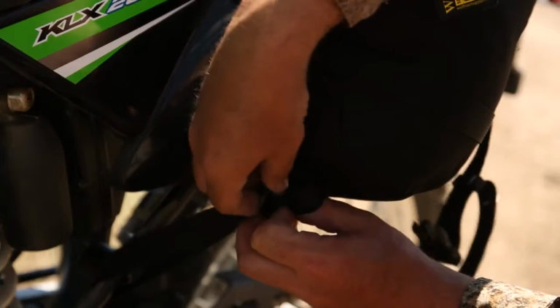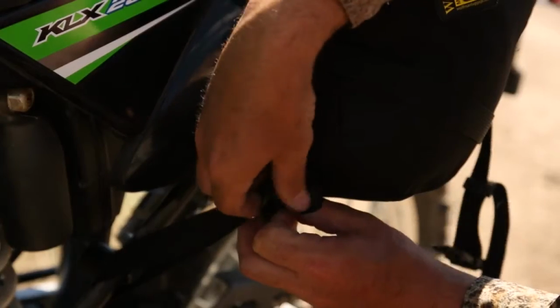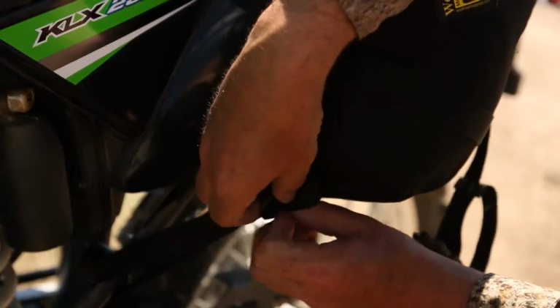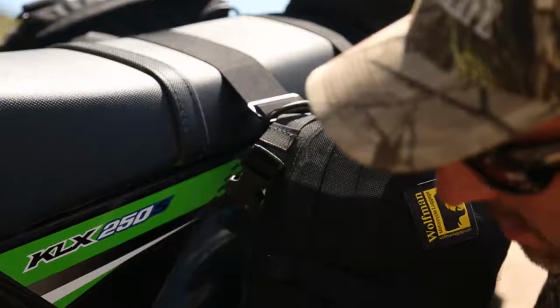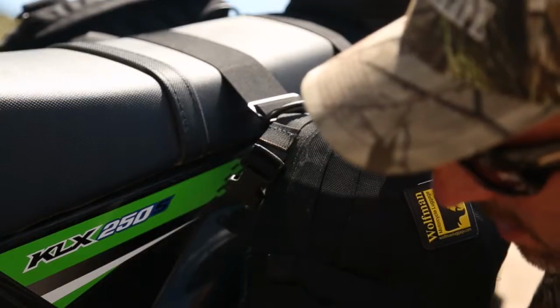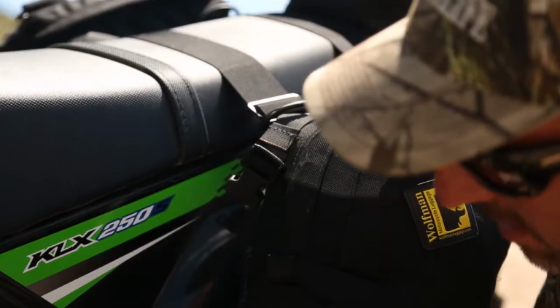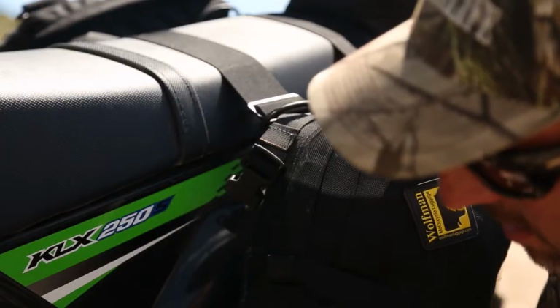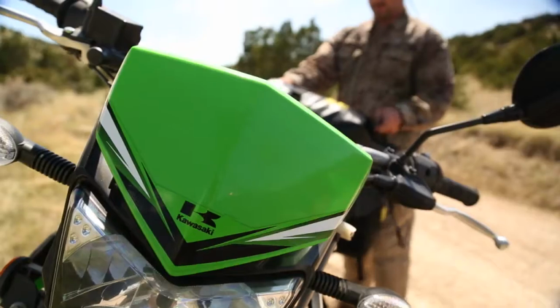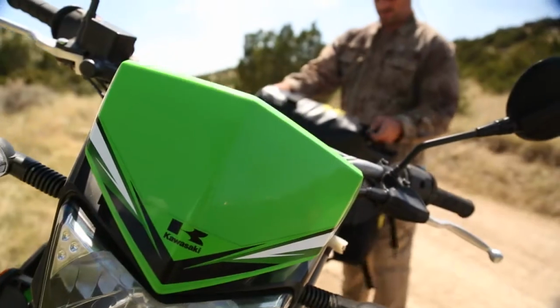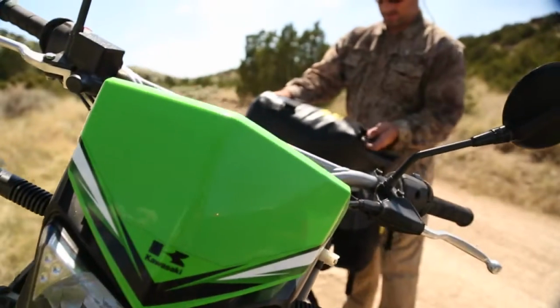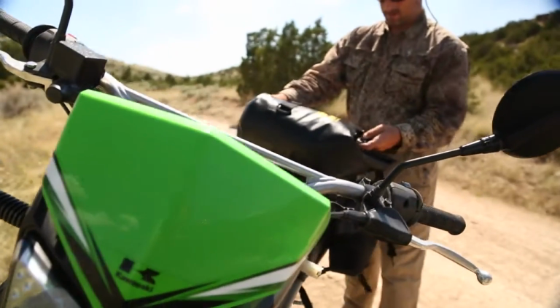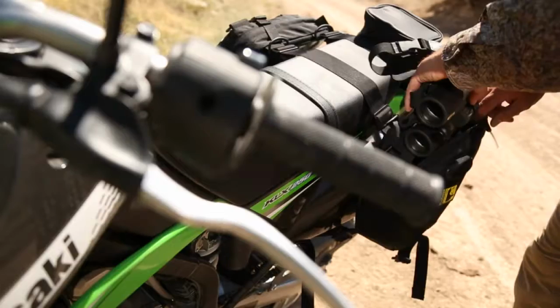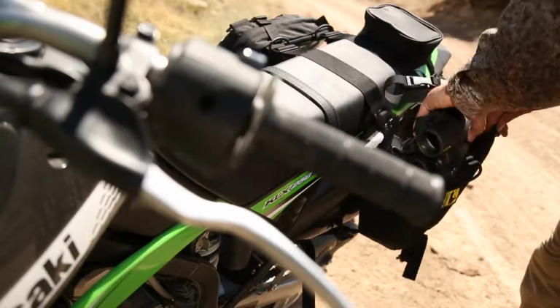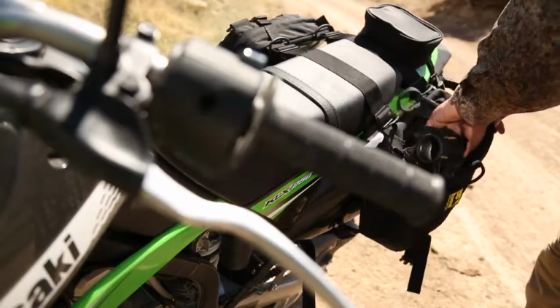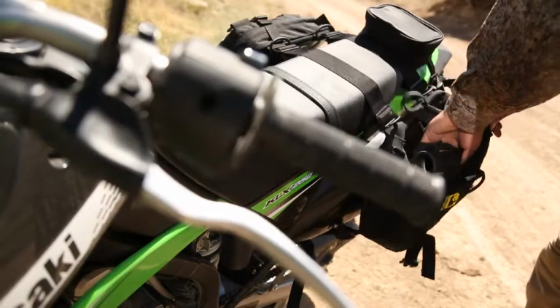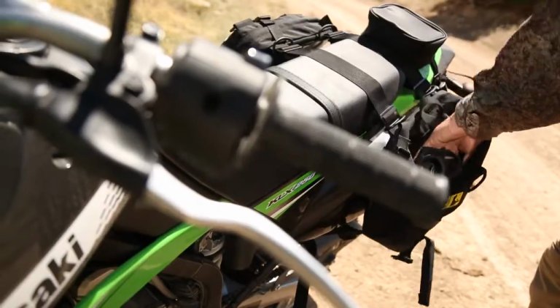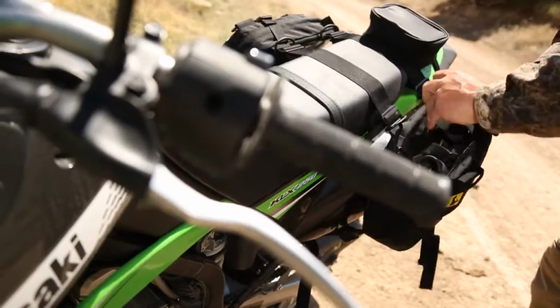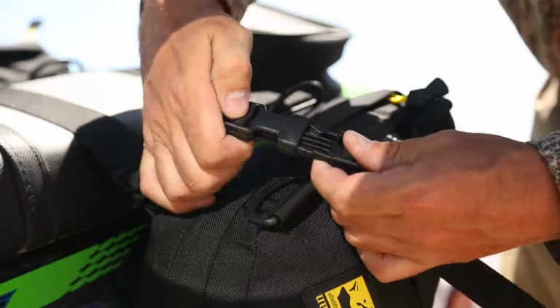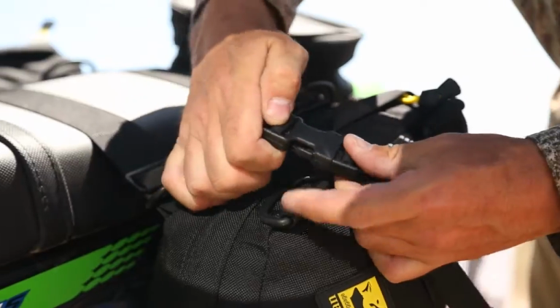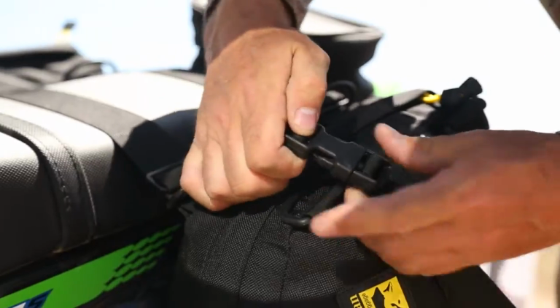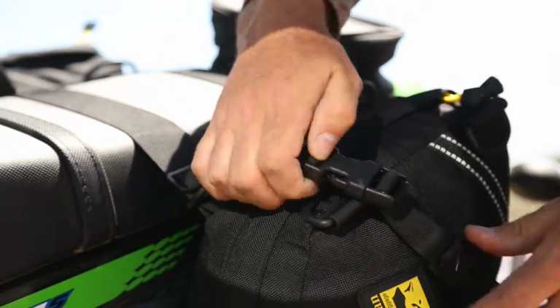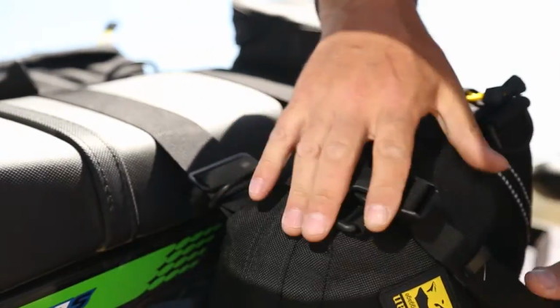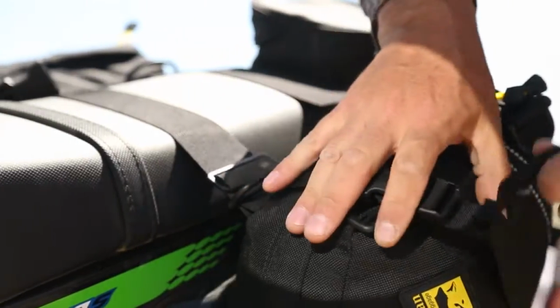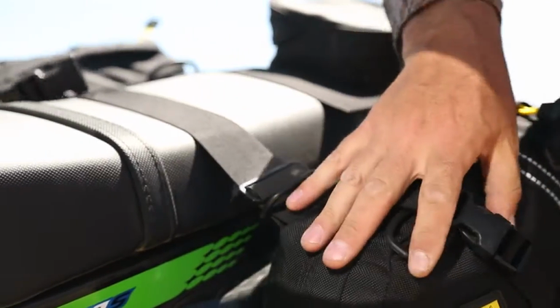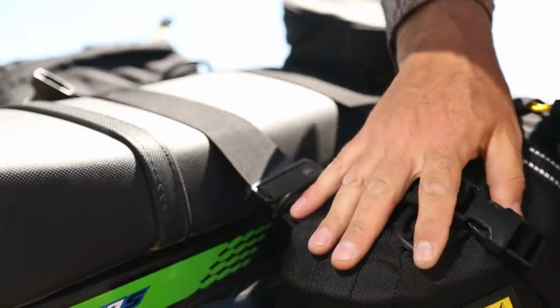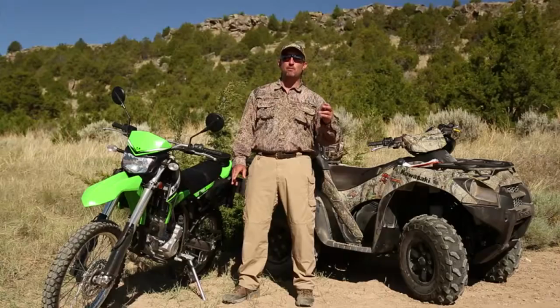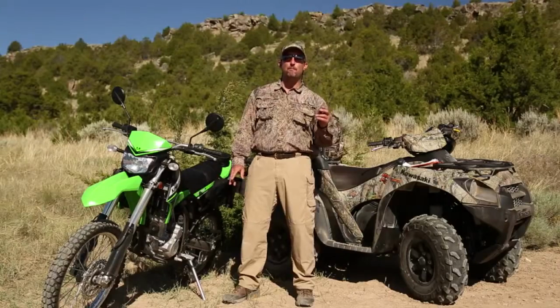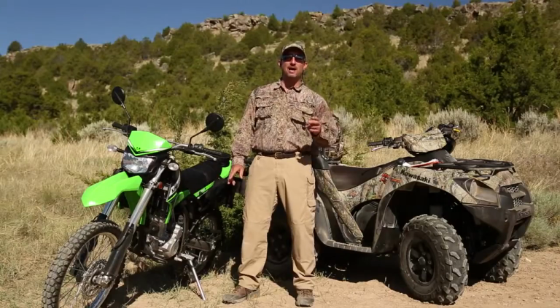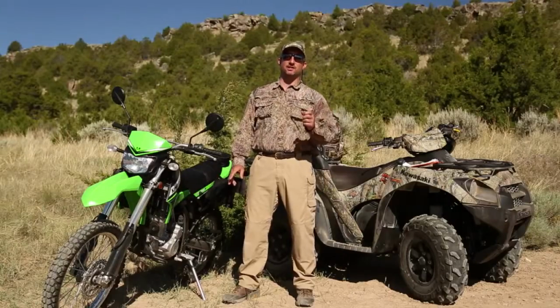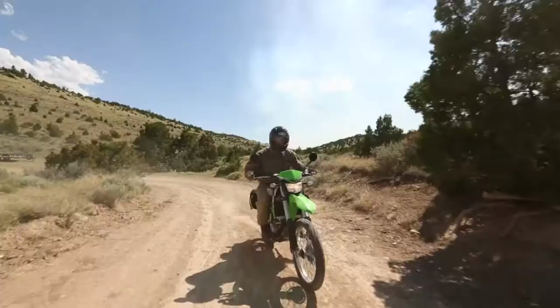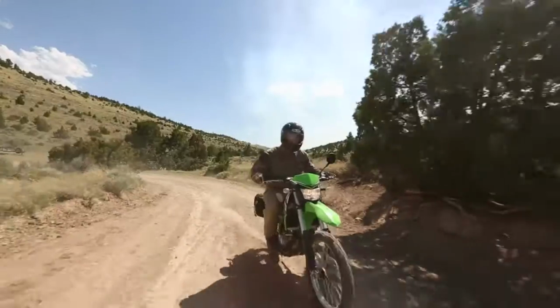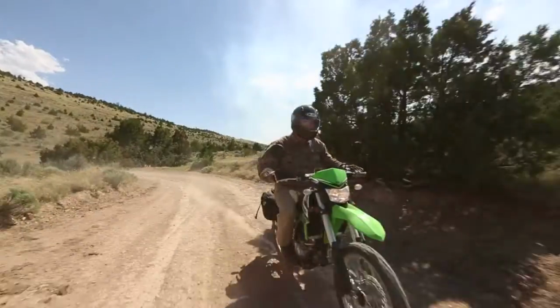These bags will carry enough gear for a multi-day trip. And because this bike can handle steep terrain, it can get you miles into the backcountry.